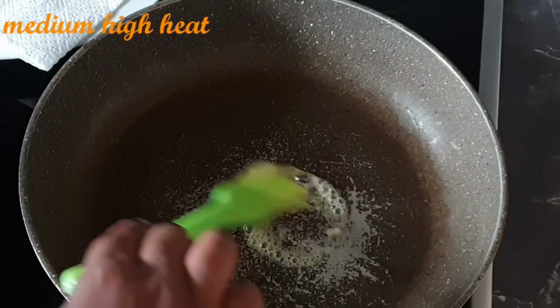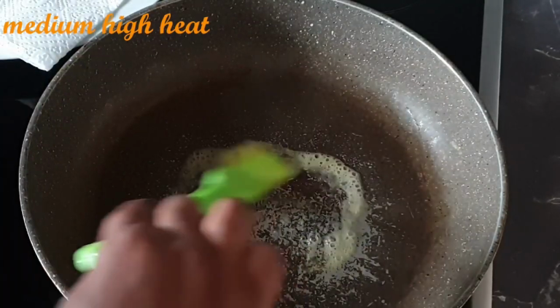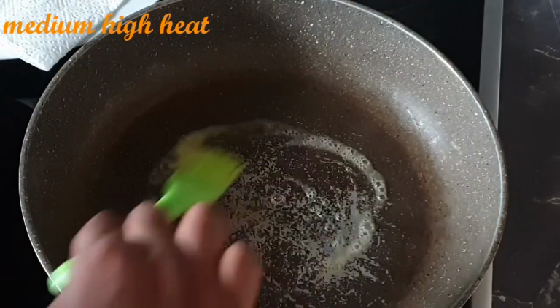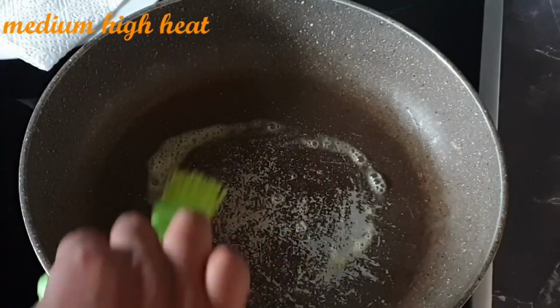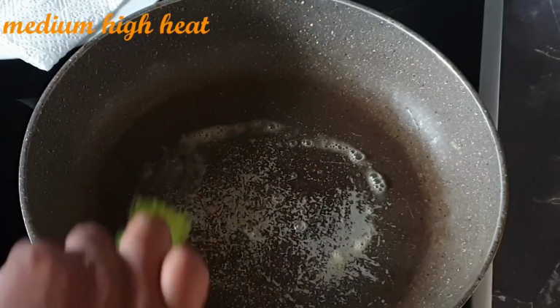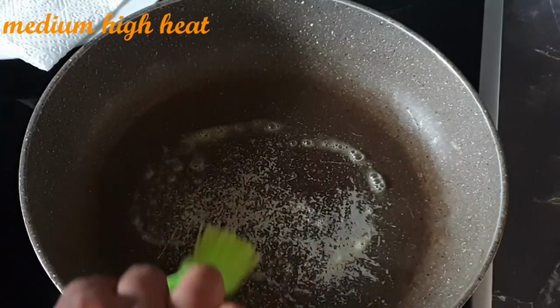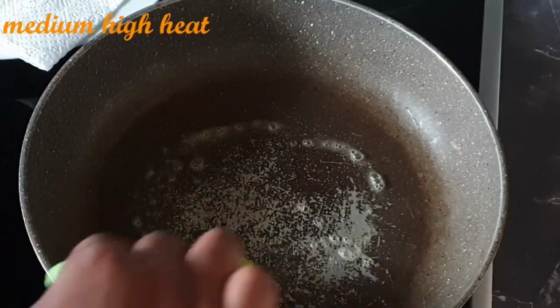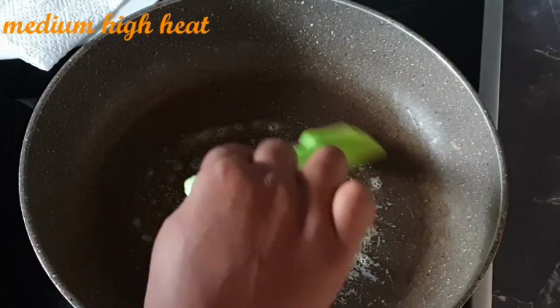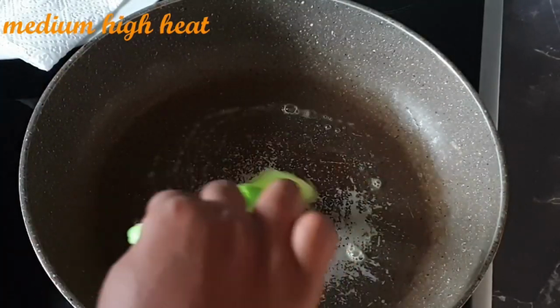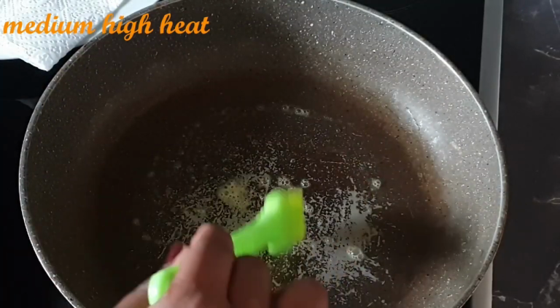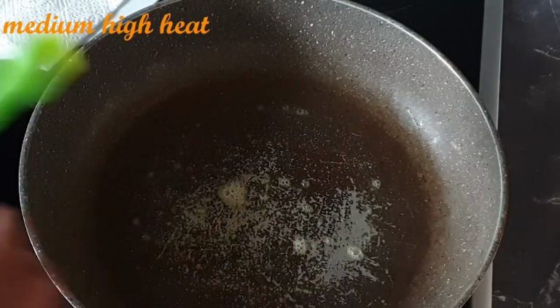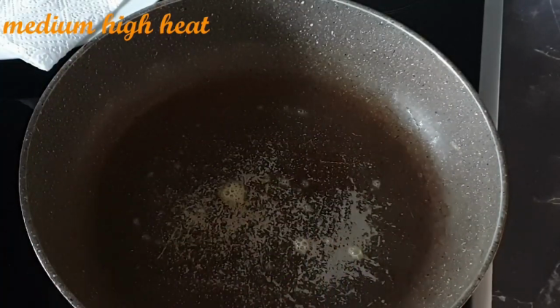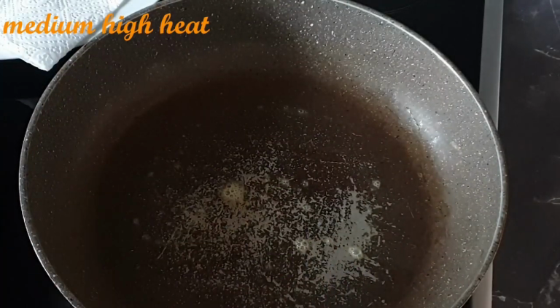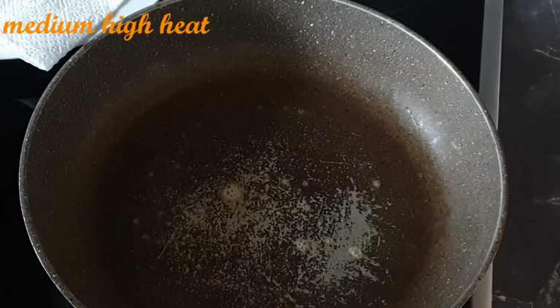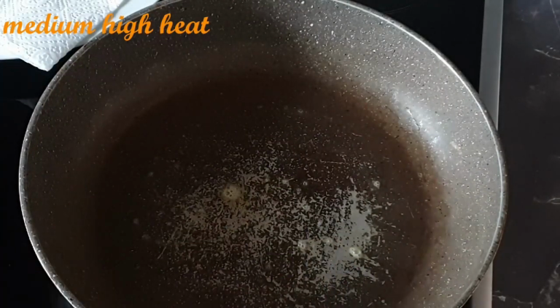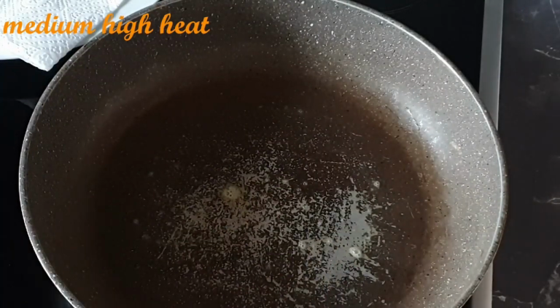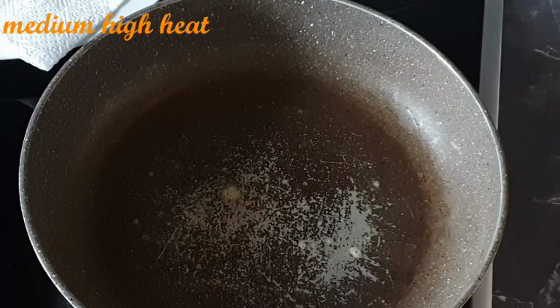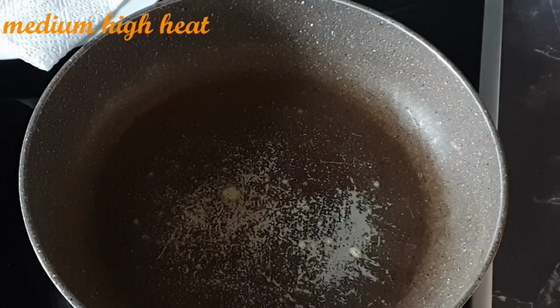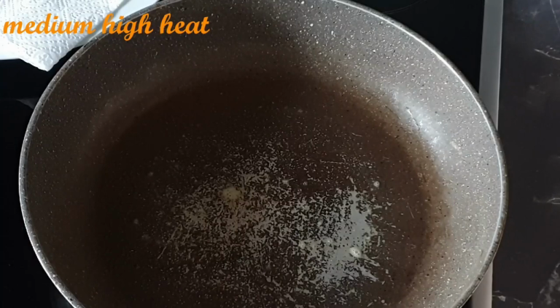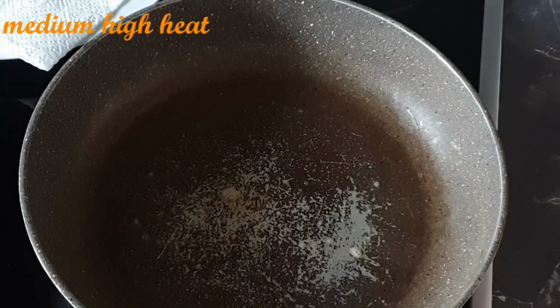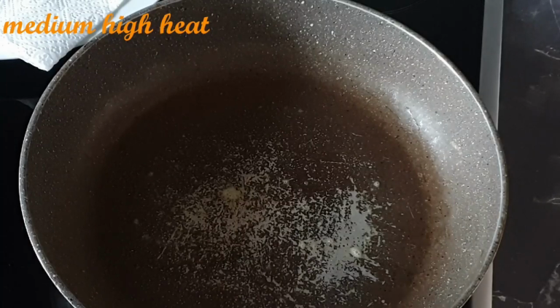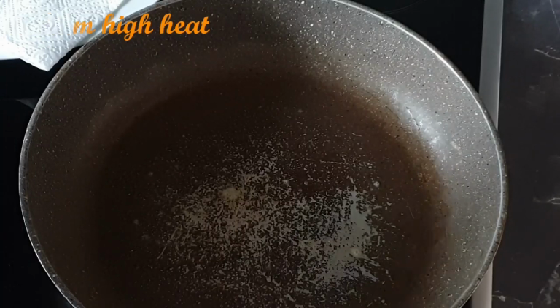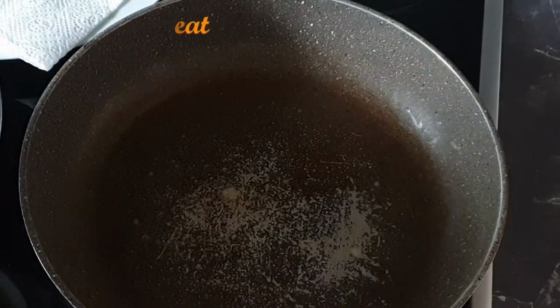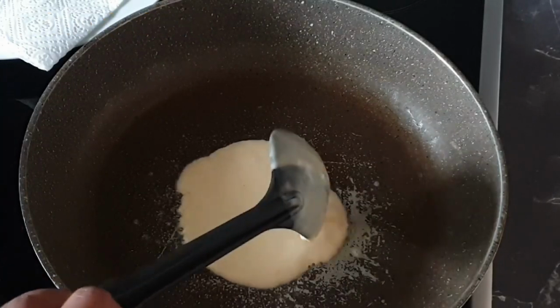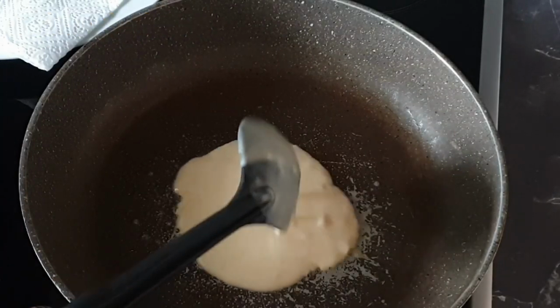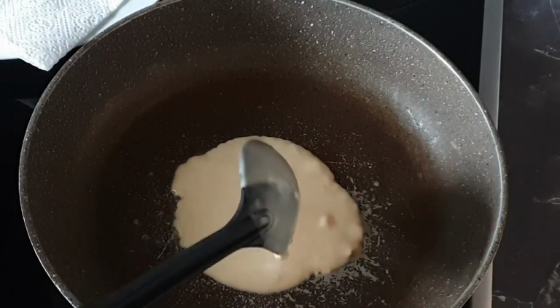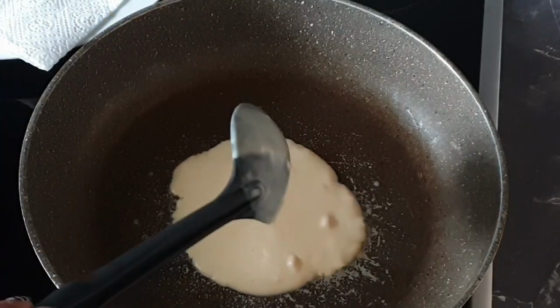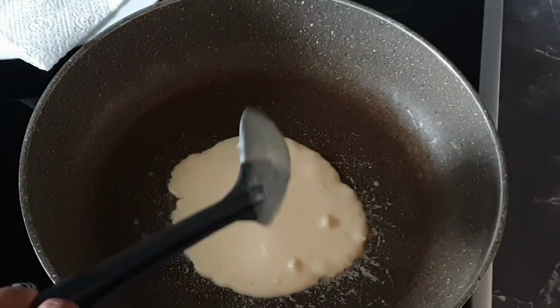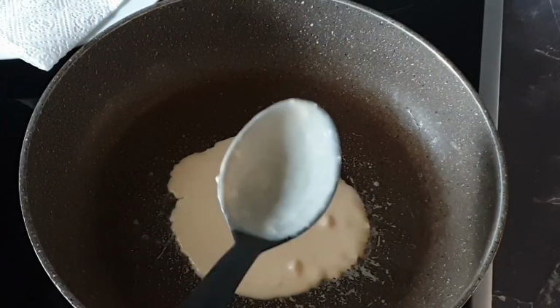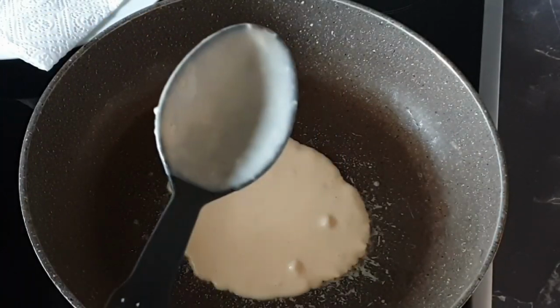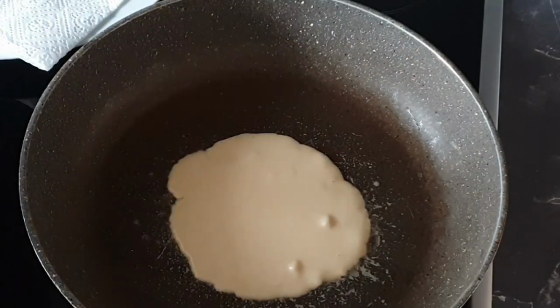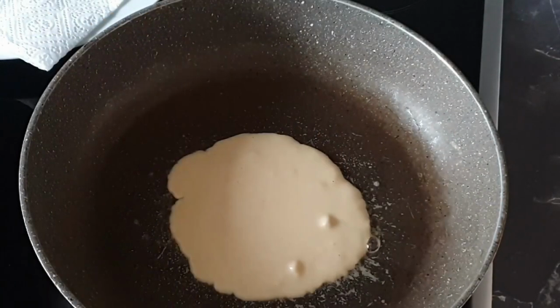I've added in my melted butter and I'm spreading it using my brush. Then add in your pancake batter.